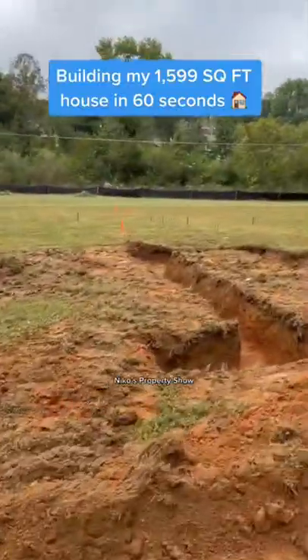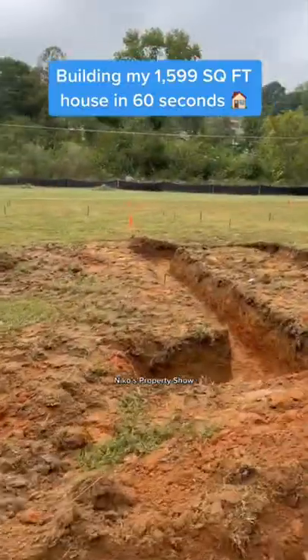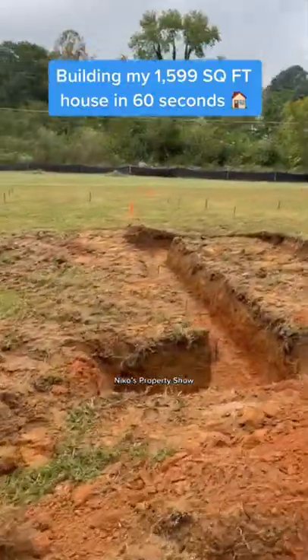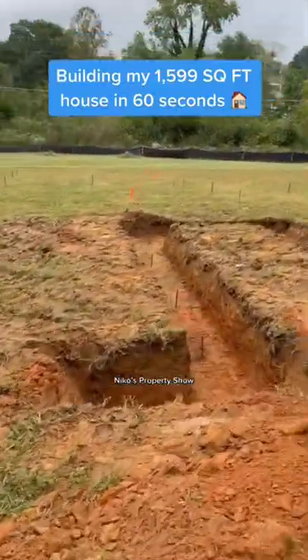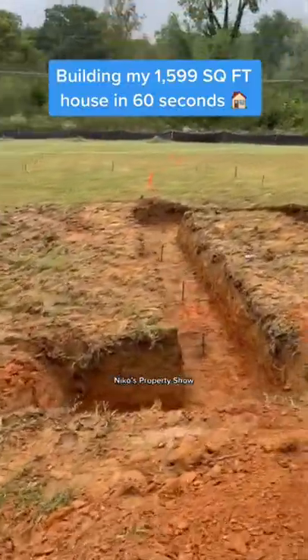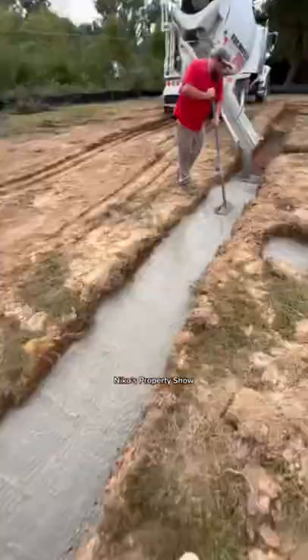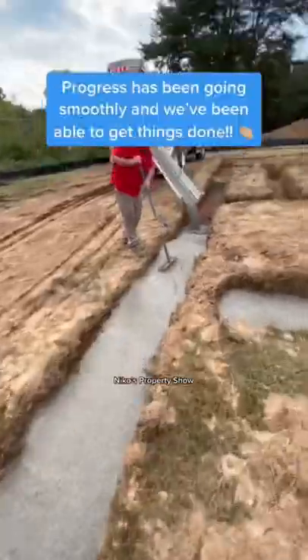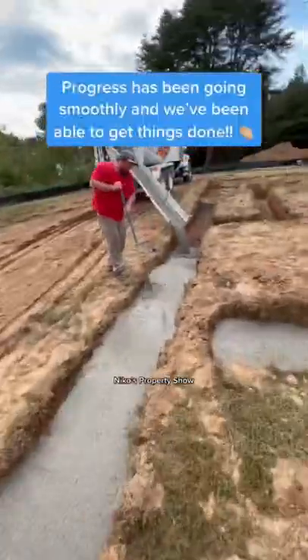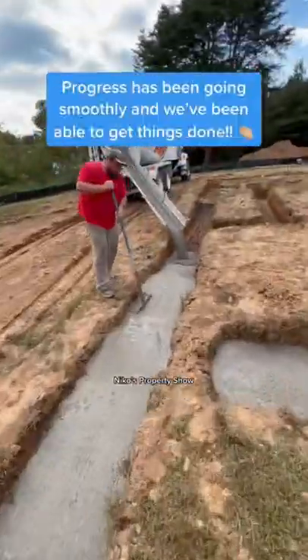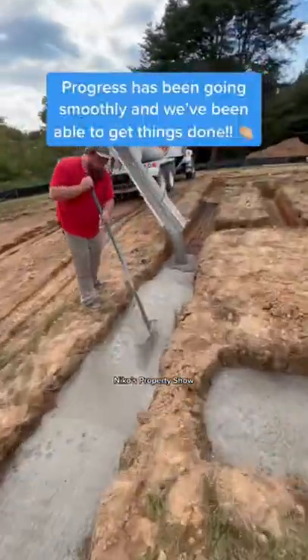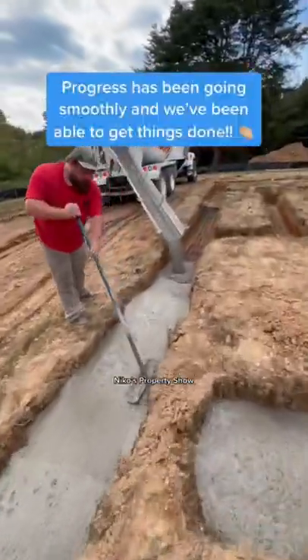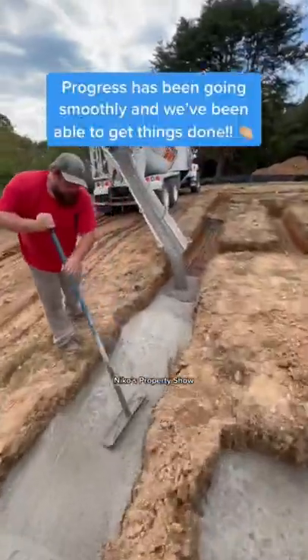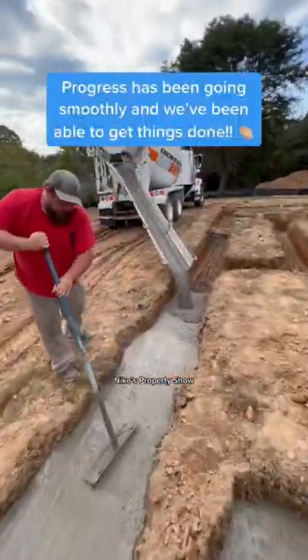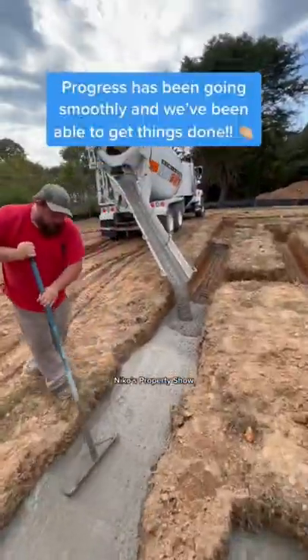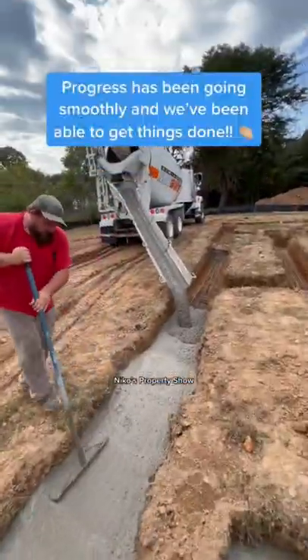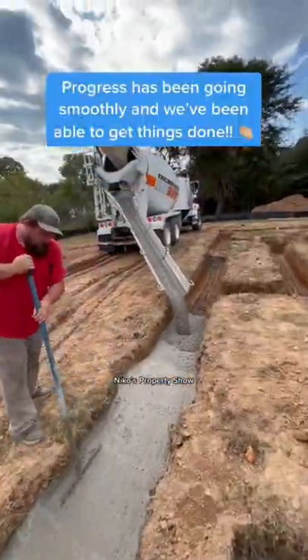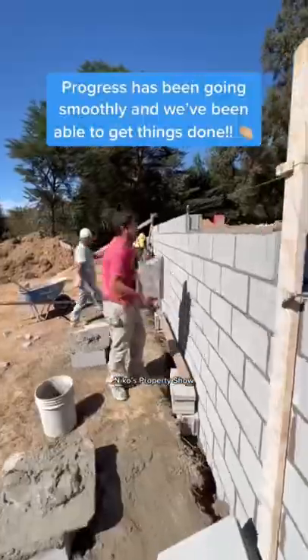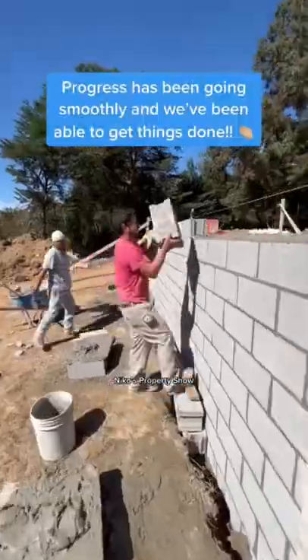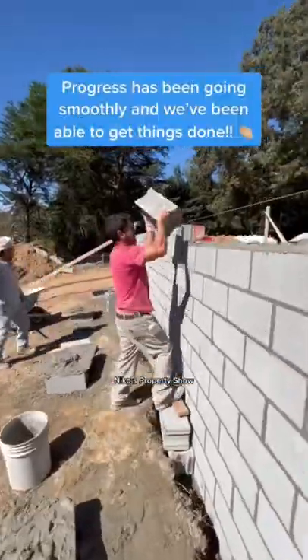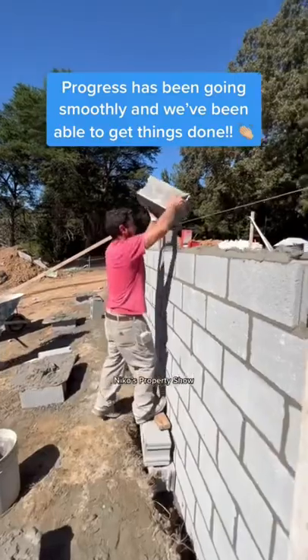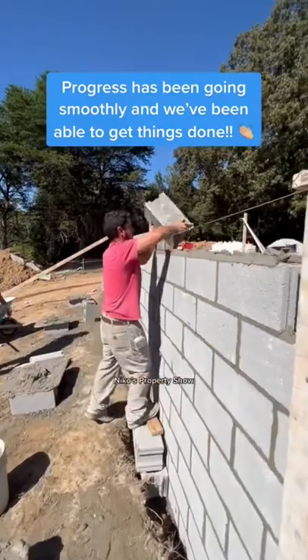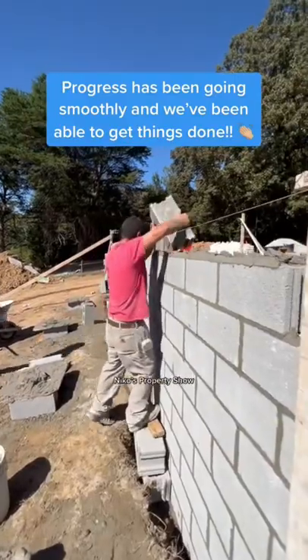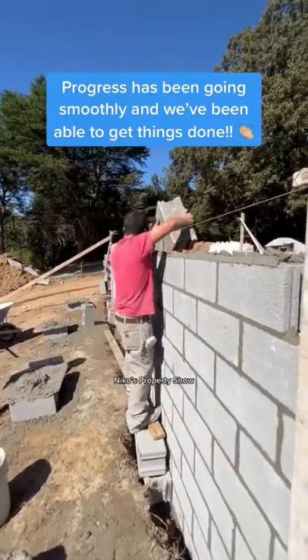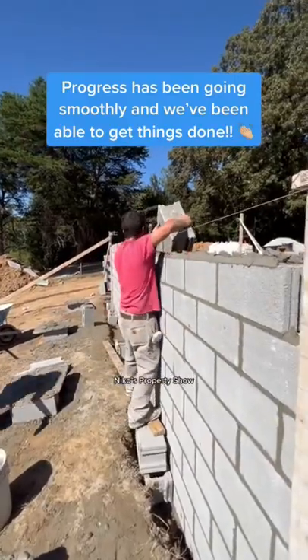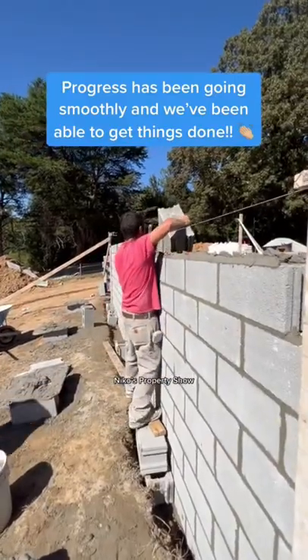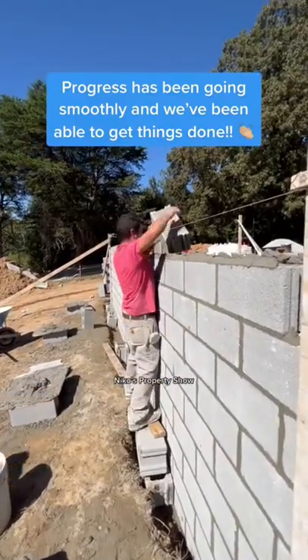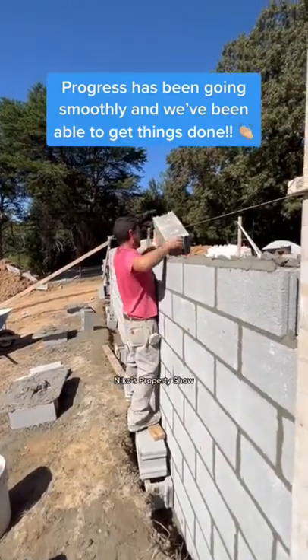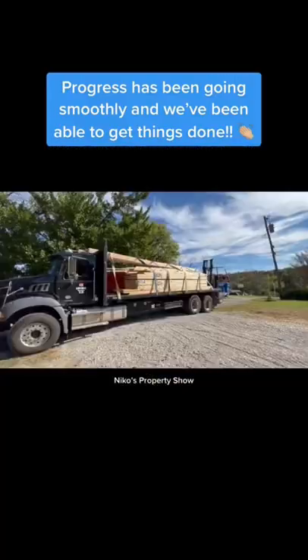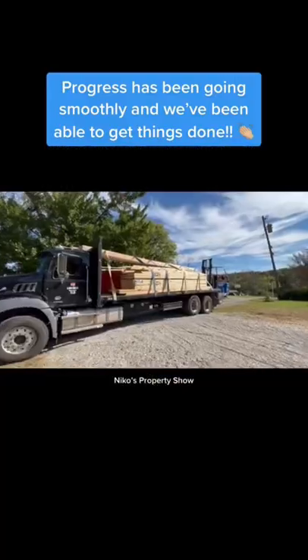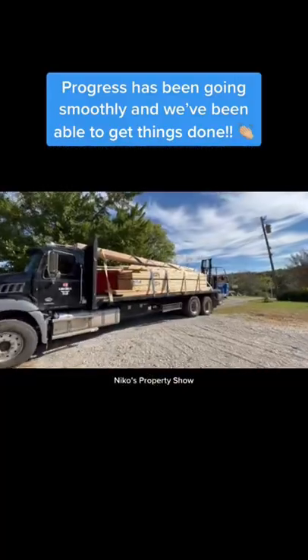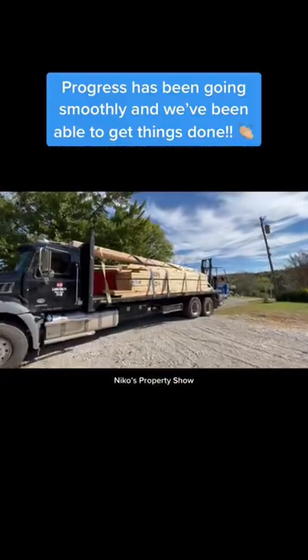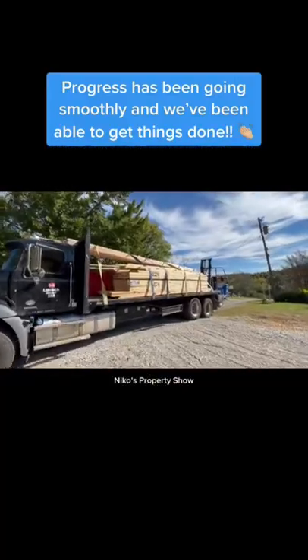The footing guys came out, started digging, then we got that footing poured as well. Then the block masons came out and got it knocked out.